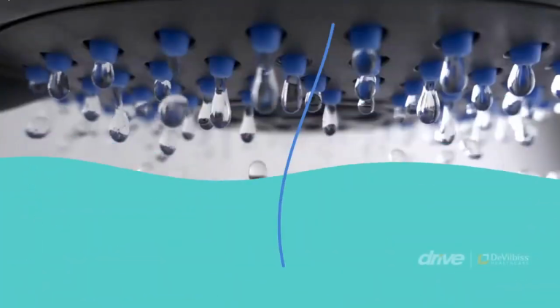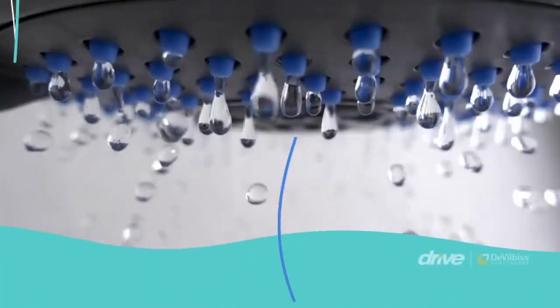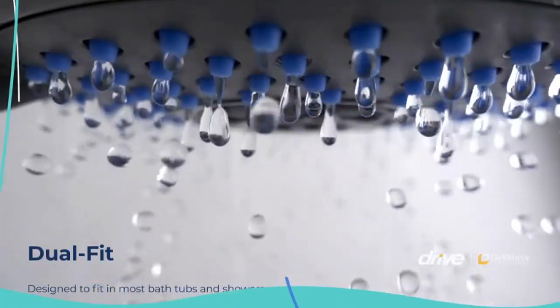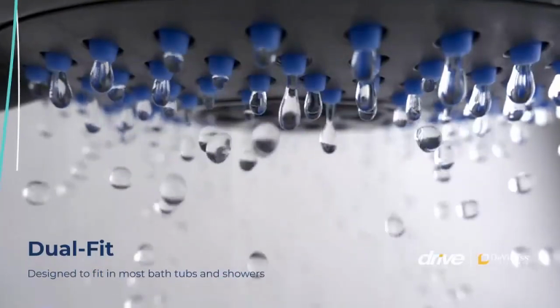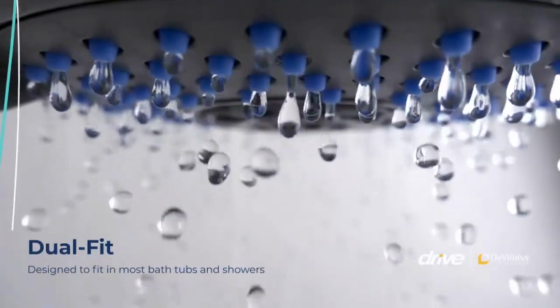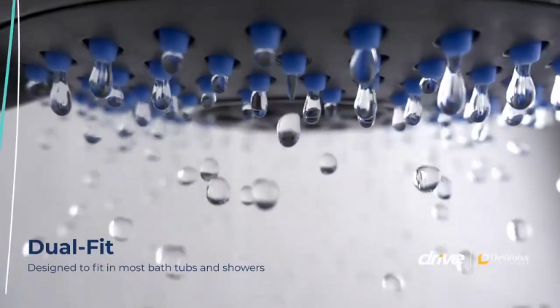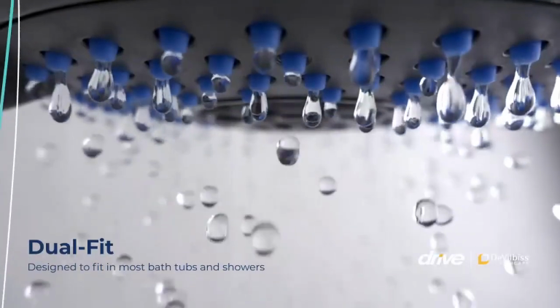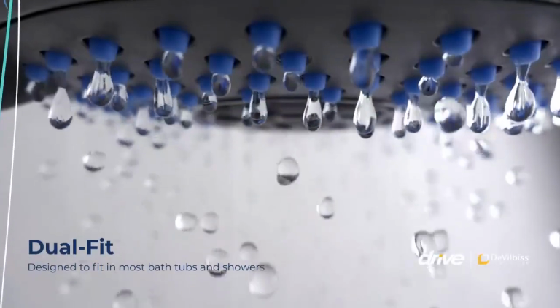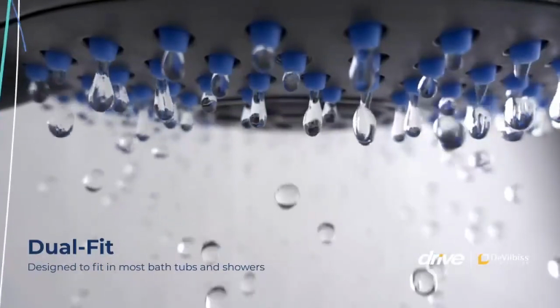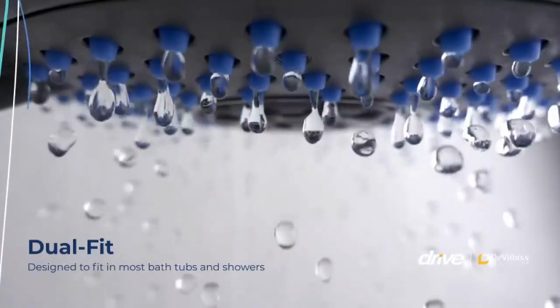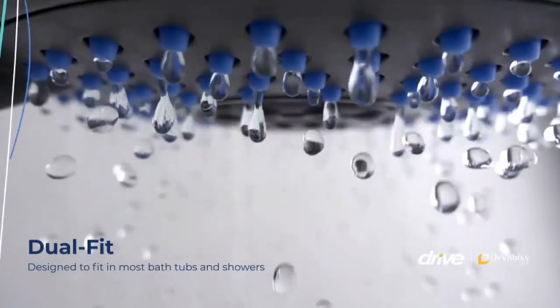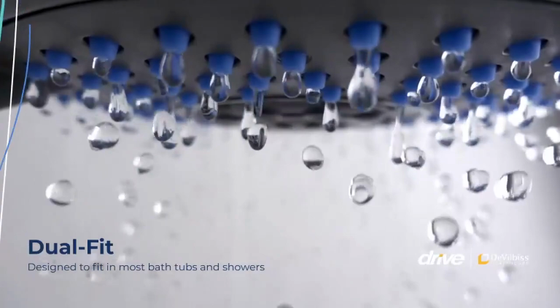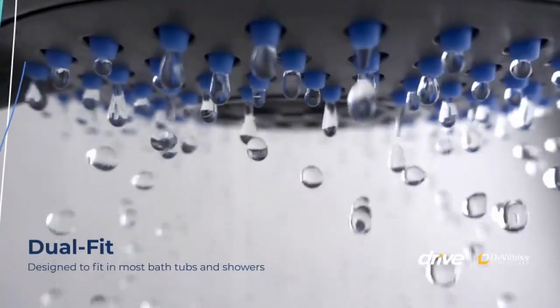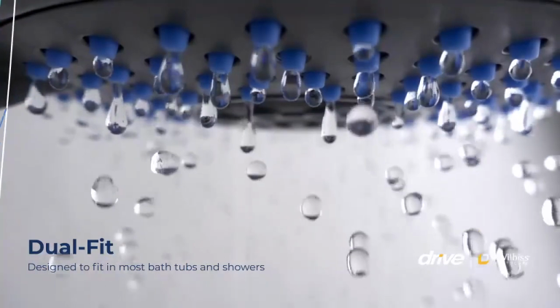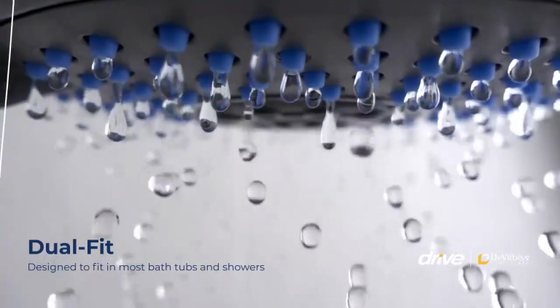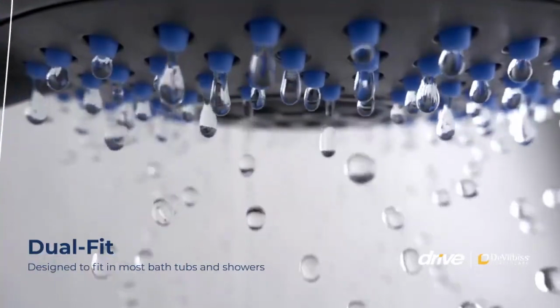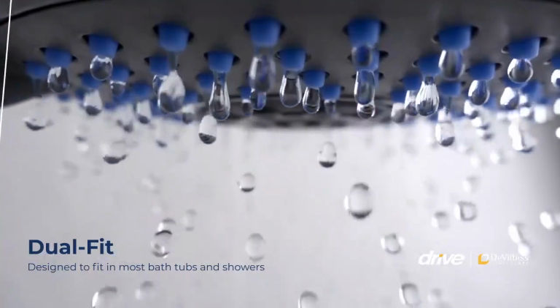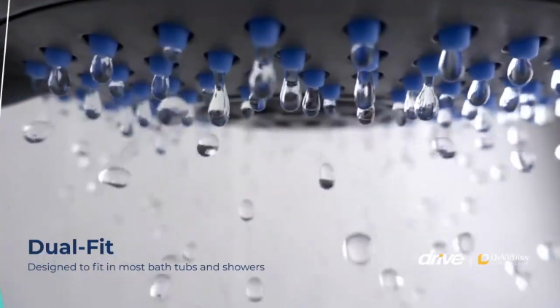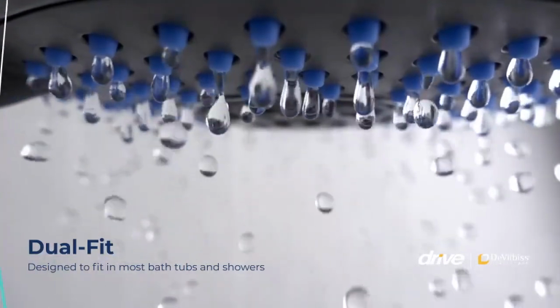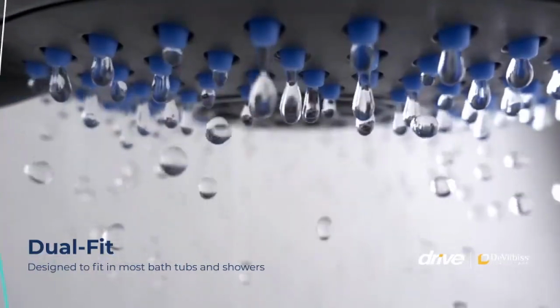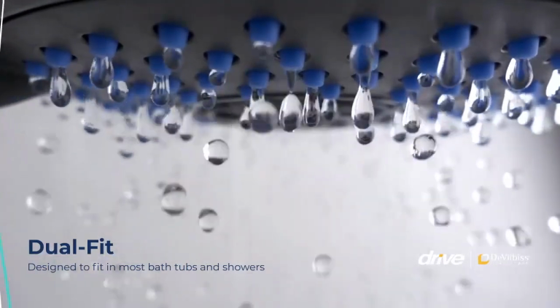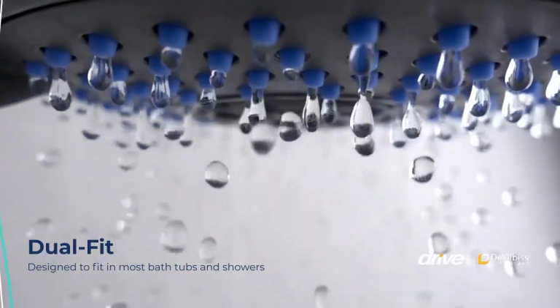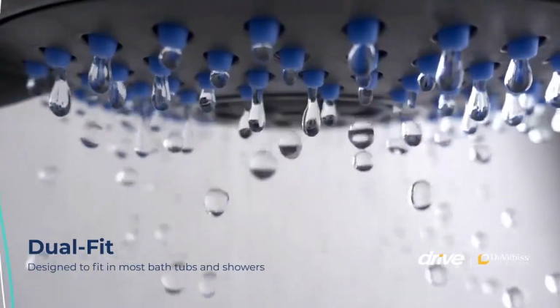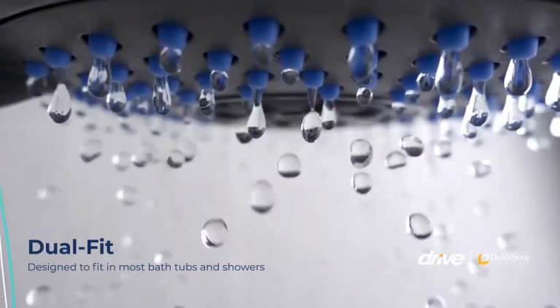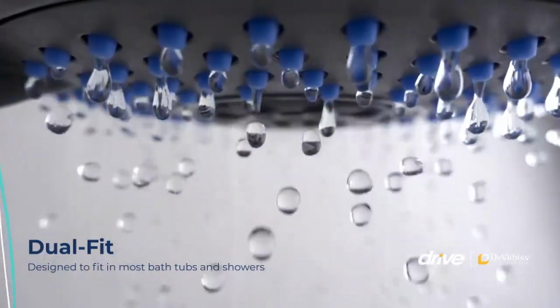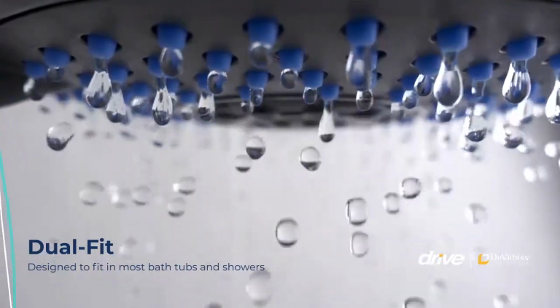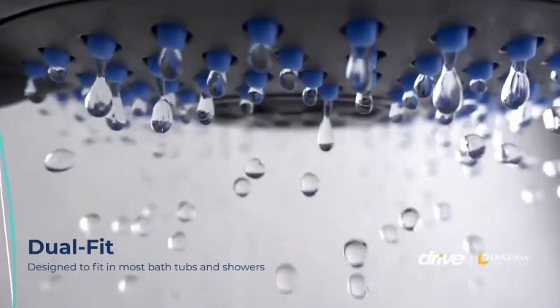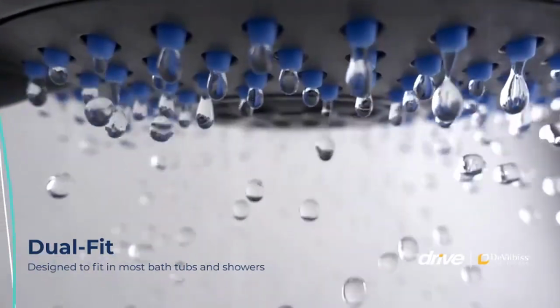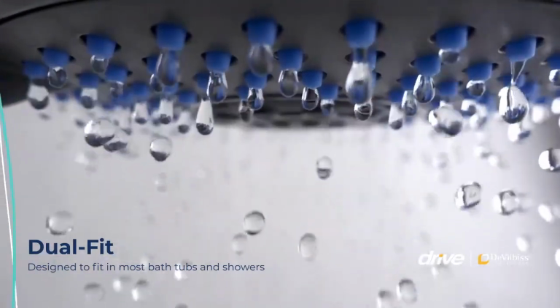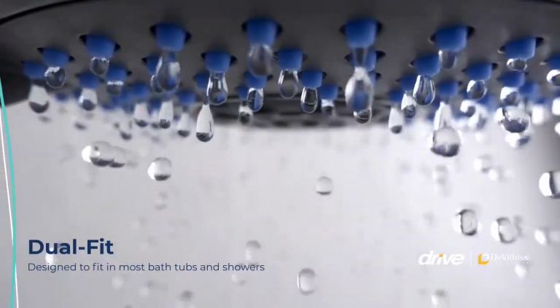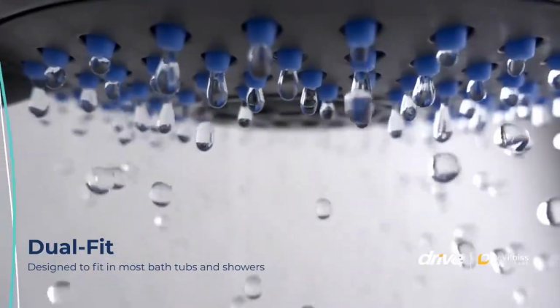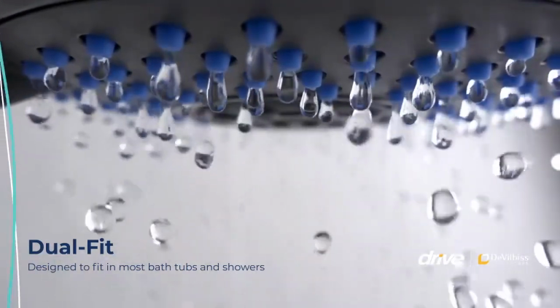This product is made for a dual fit, so you can use your shower chair in both the shower and the bath.